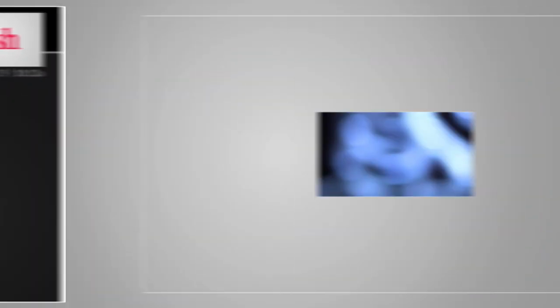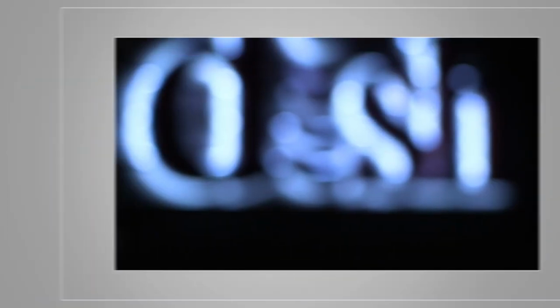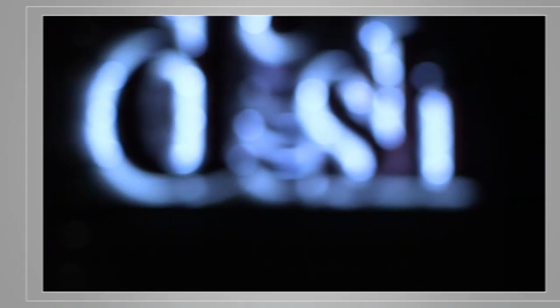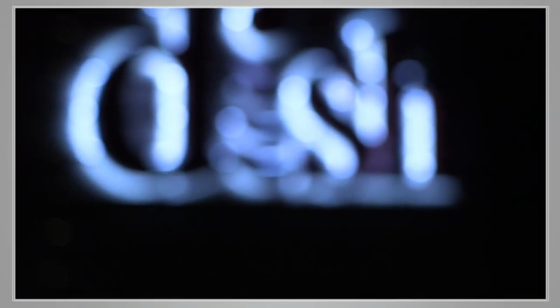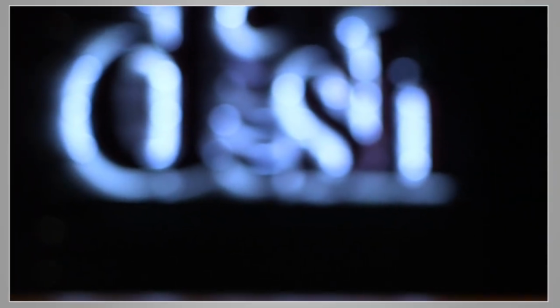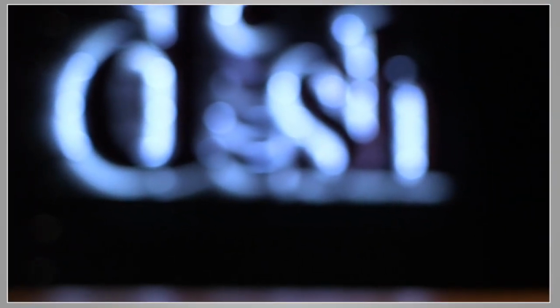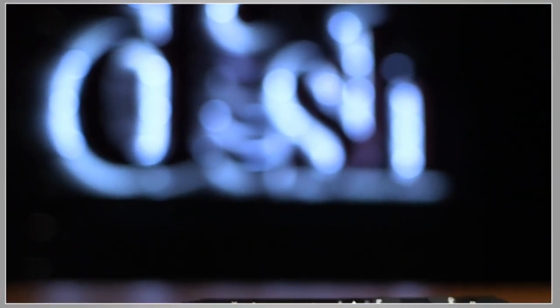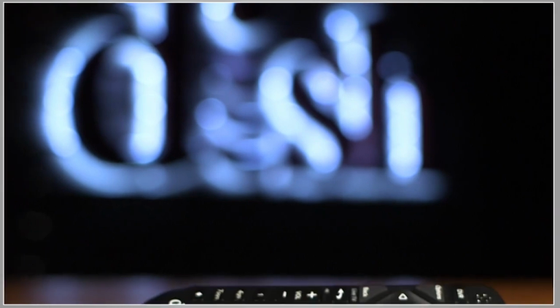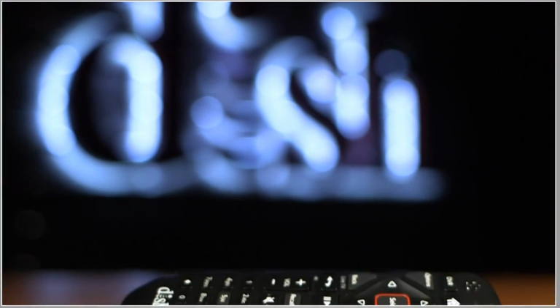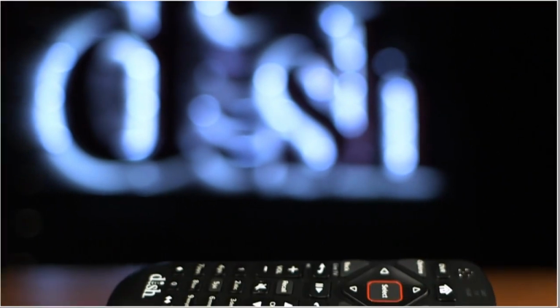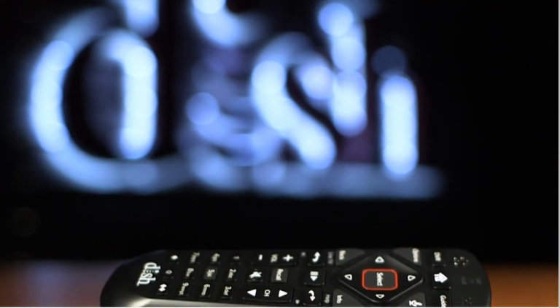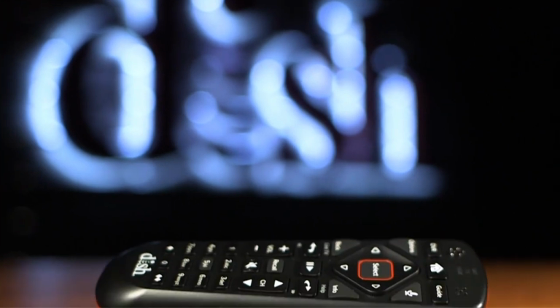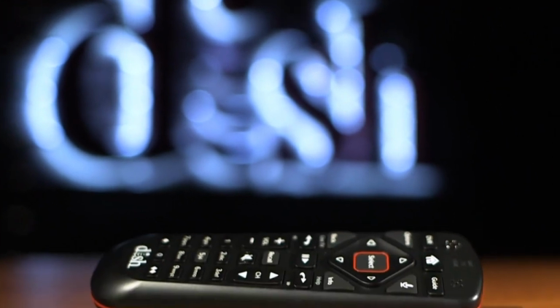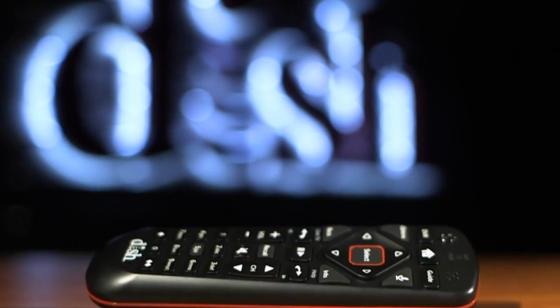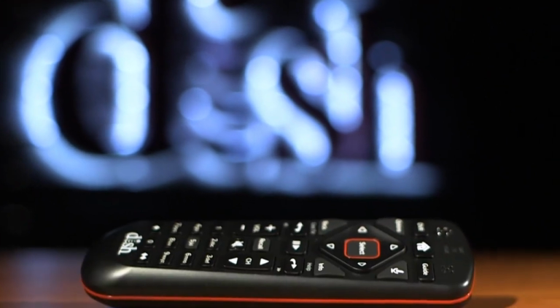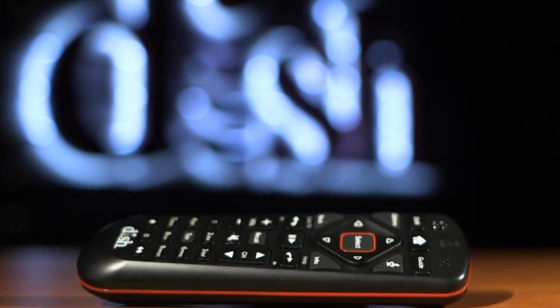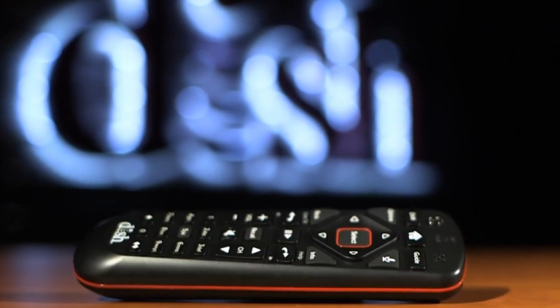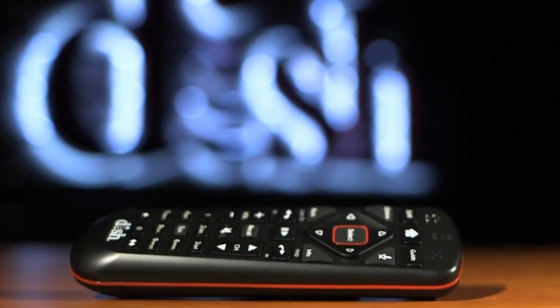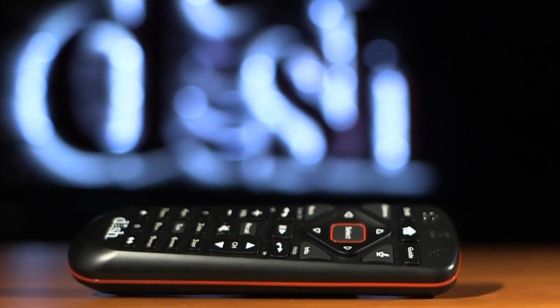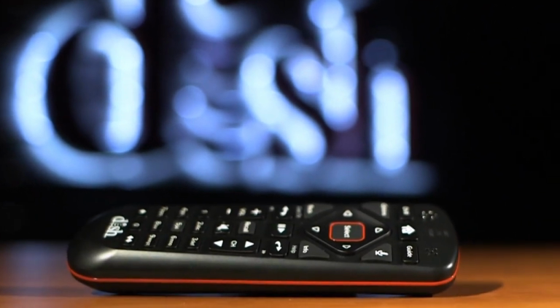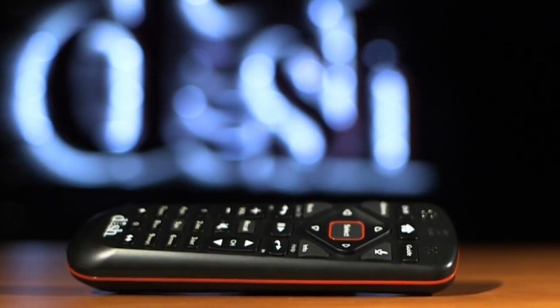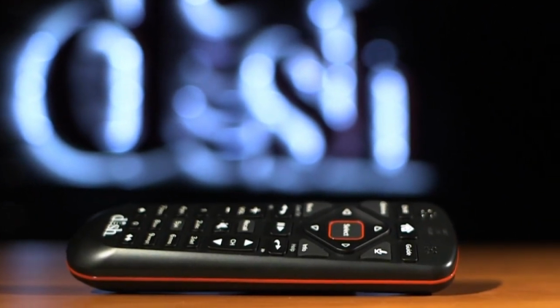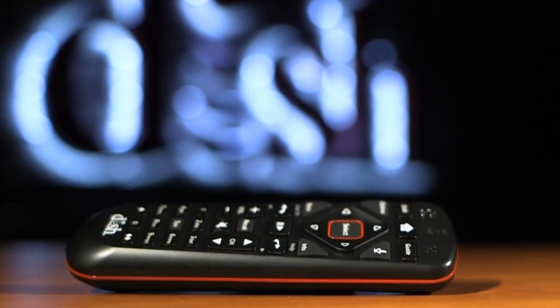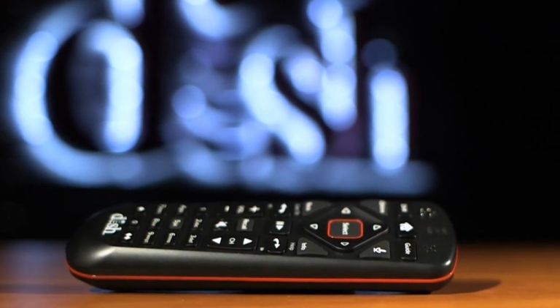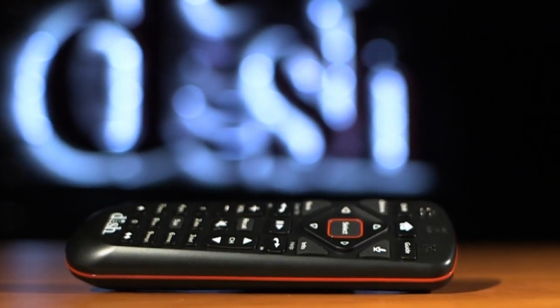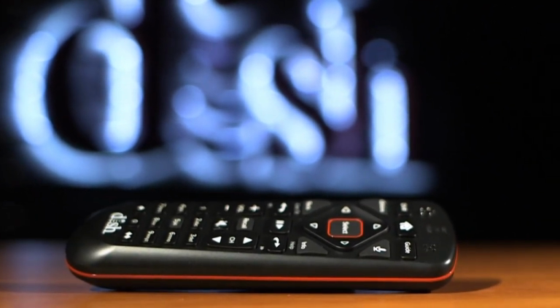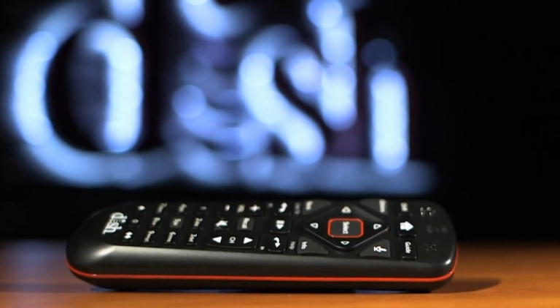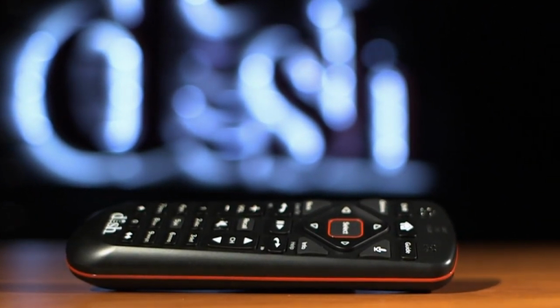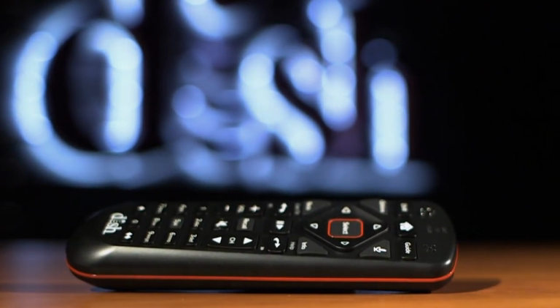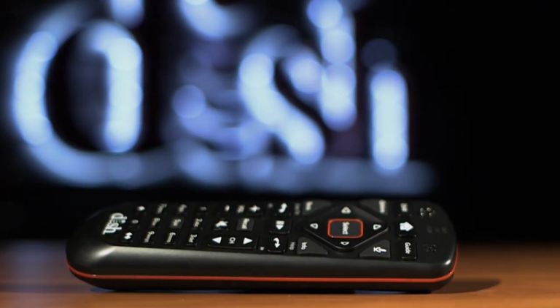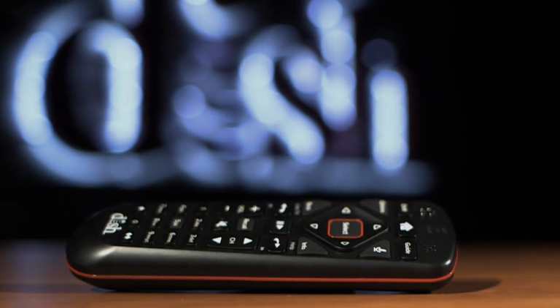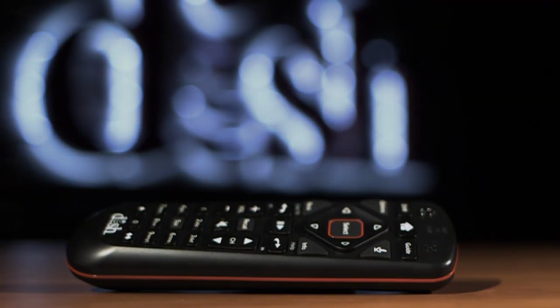So when looking for a good movie with Dish's Voice Remote, speak and you shall find.